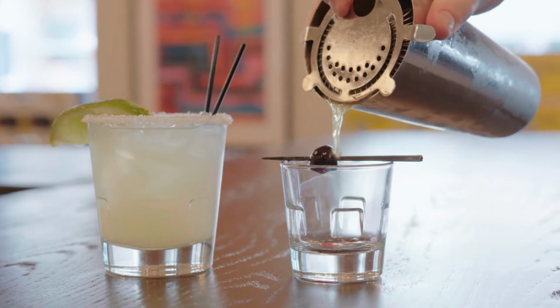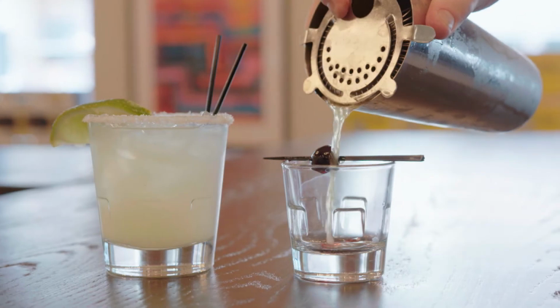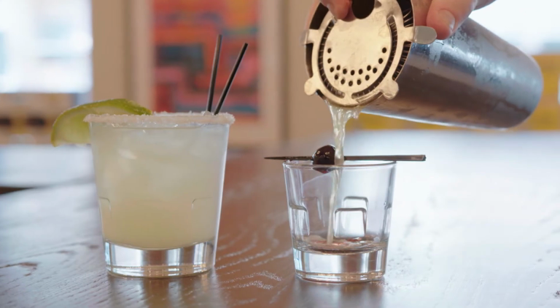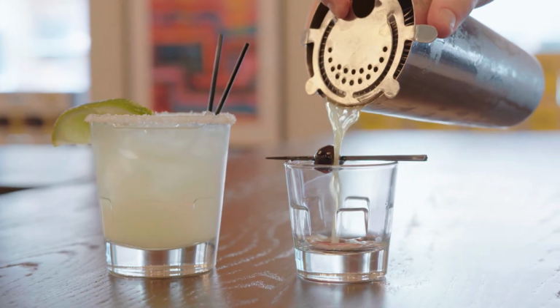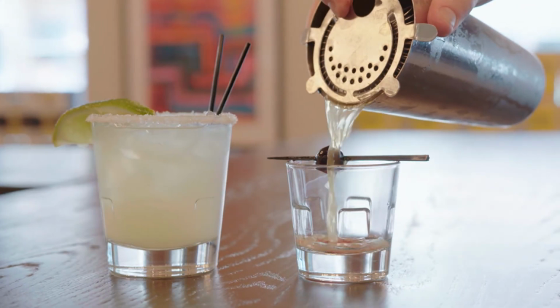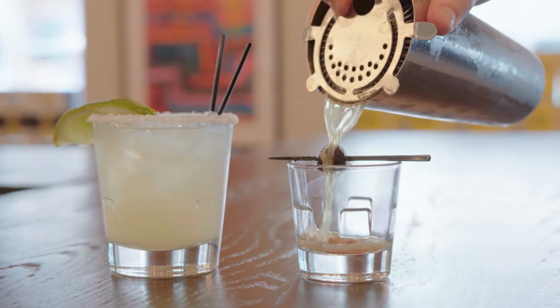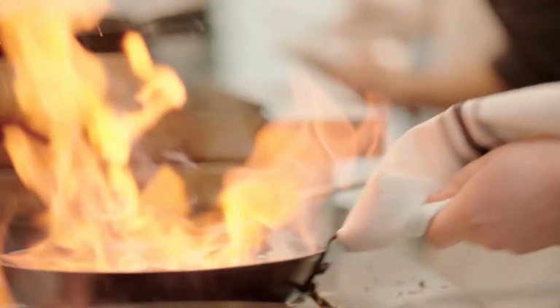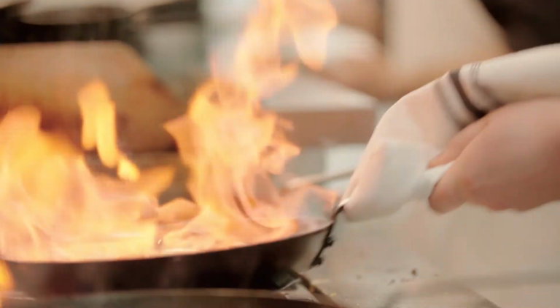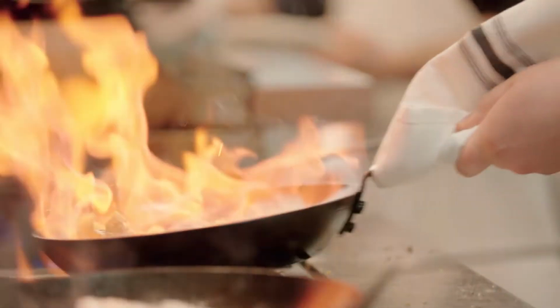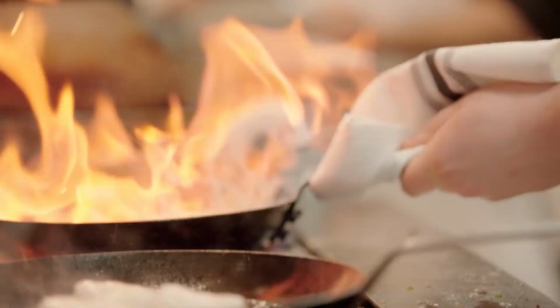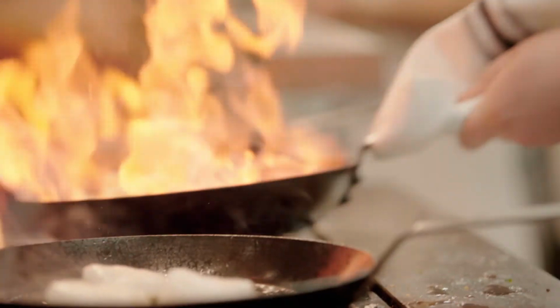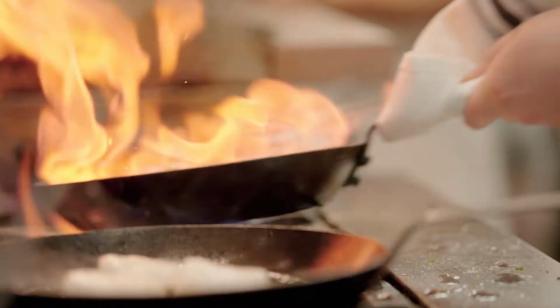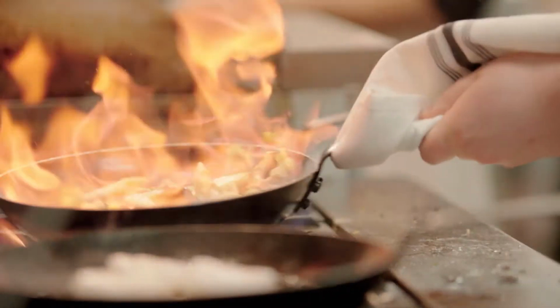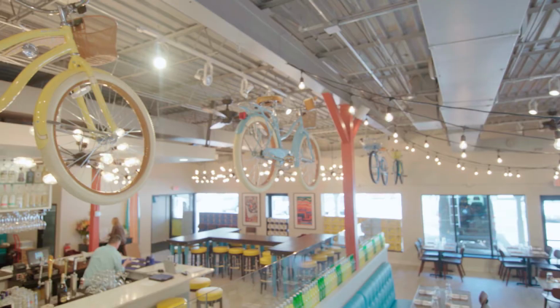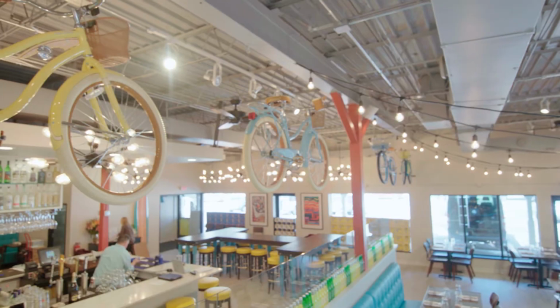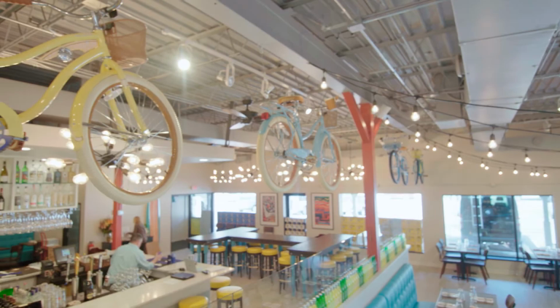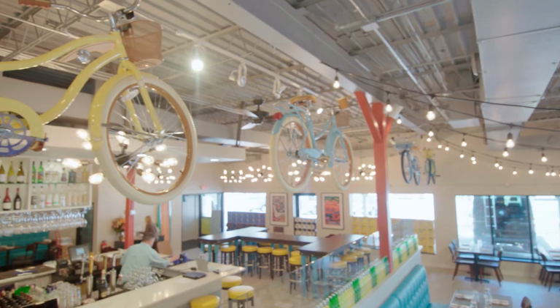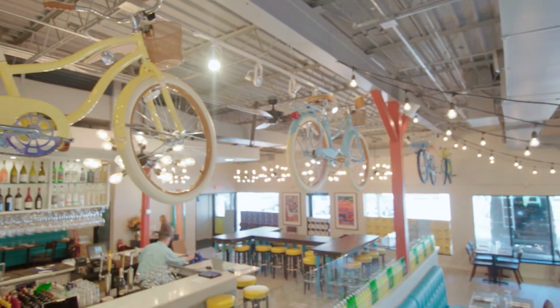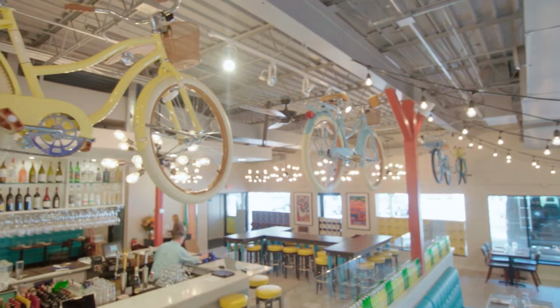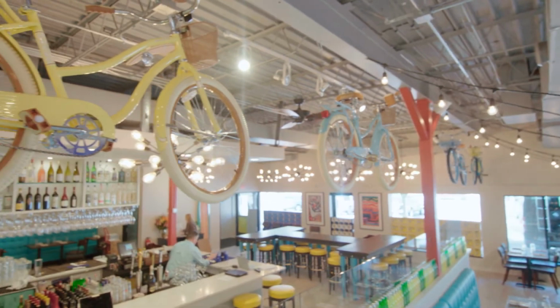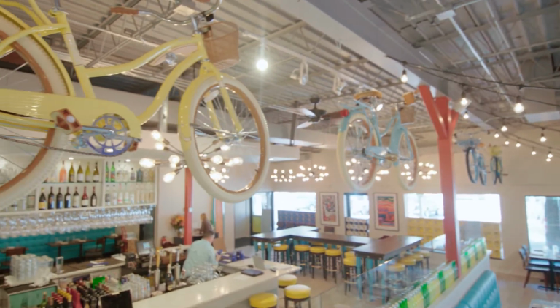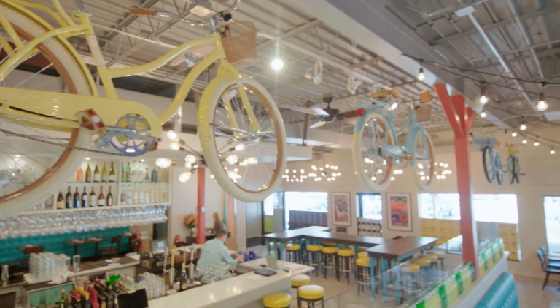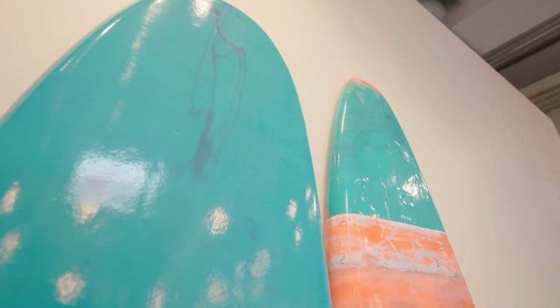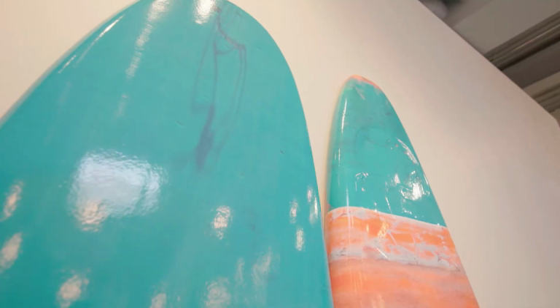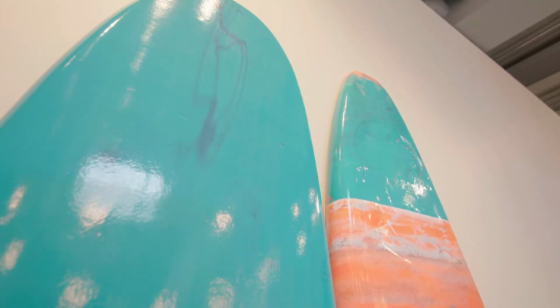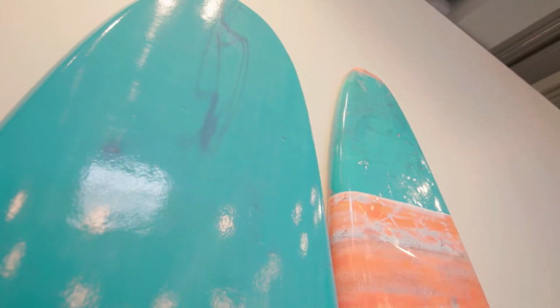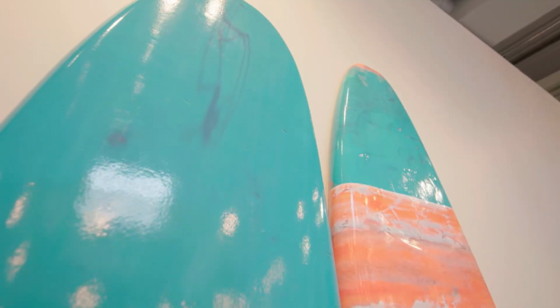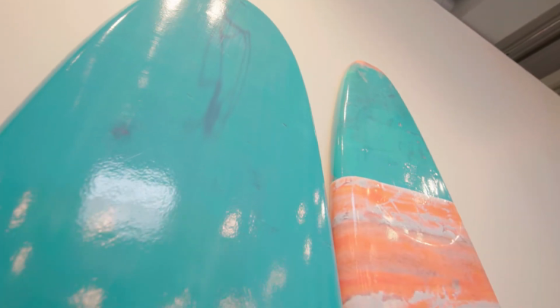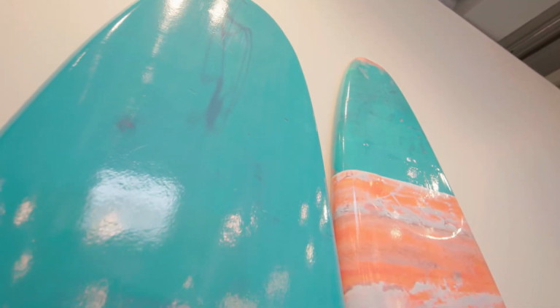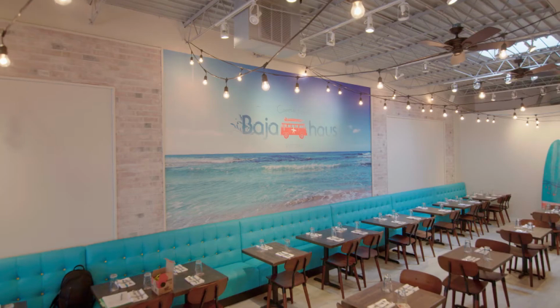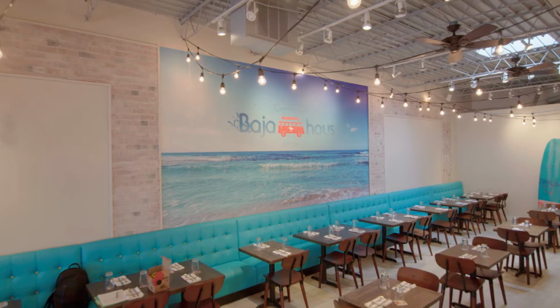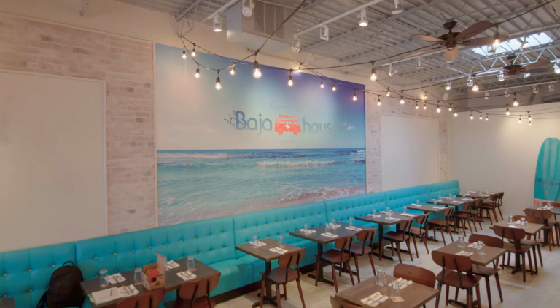It's 5 o'clock at Baja House all the time. I mean, that's what brand is, right? Life is always good at the beach.